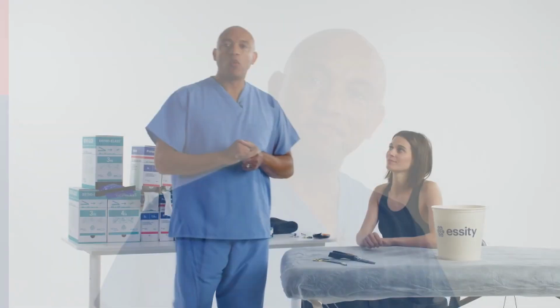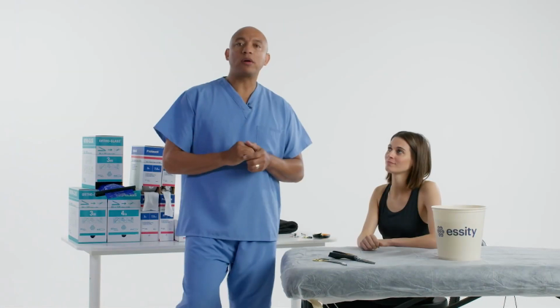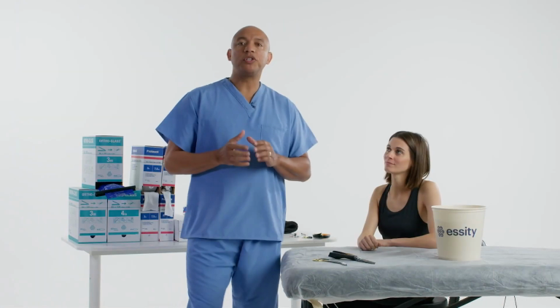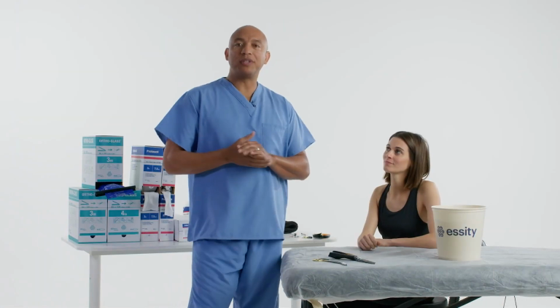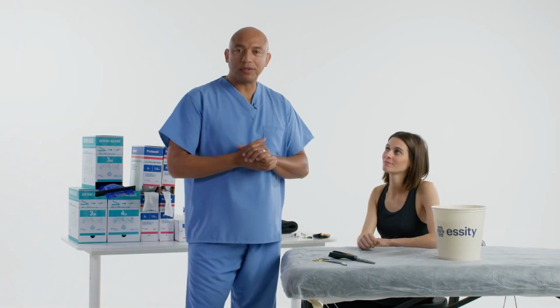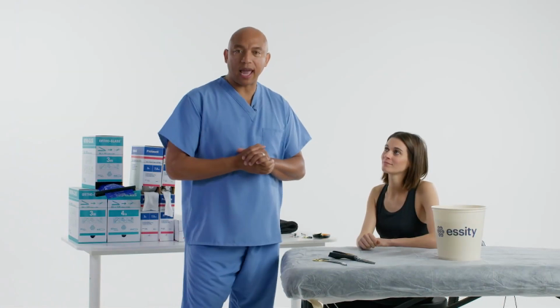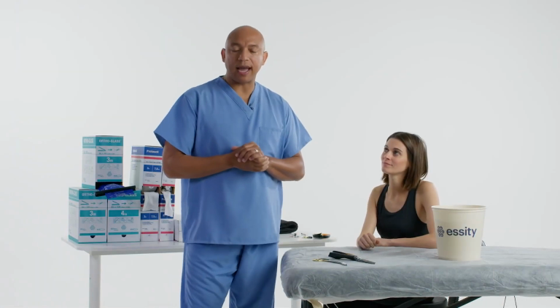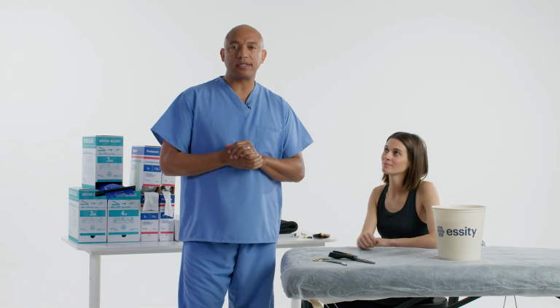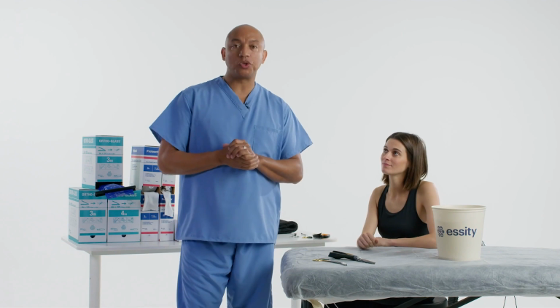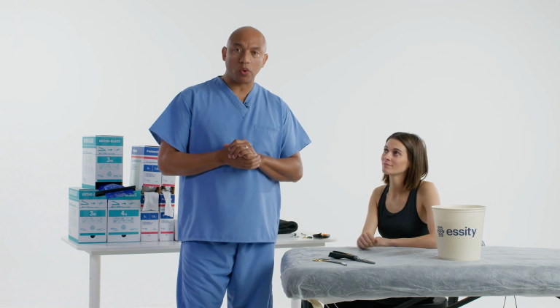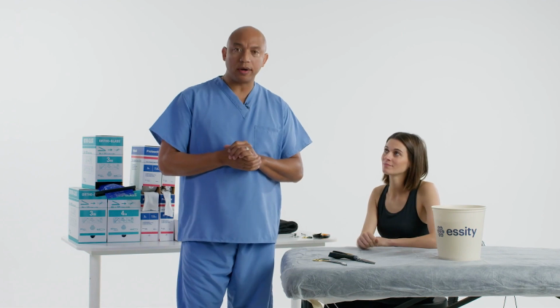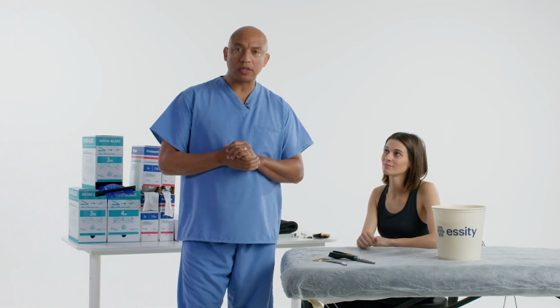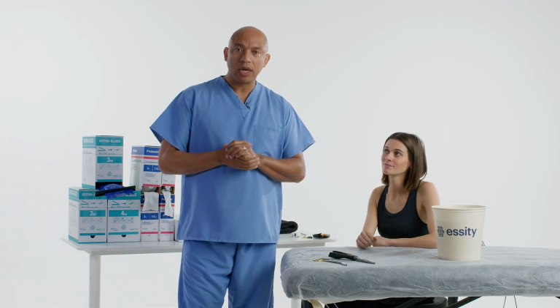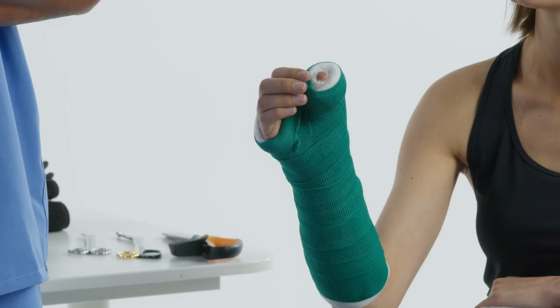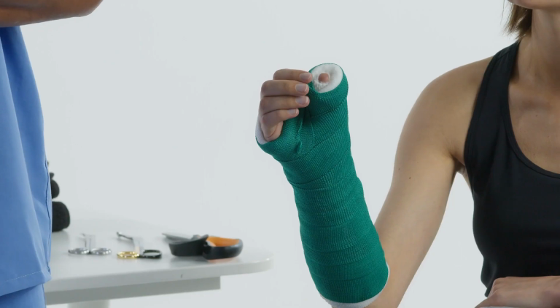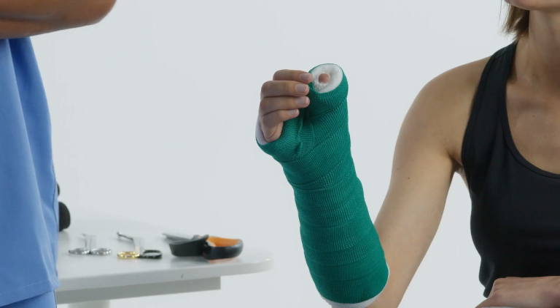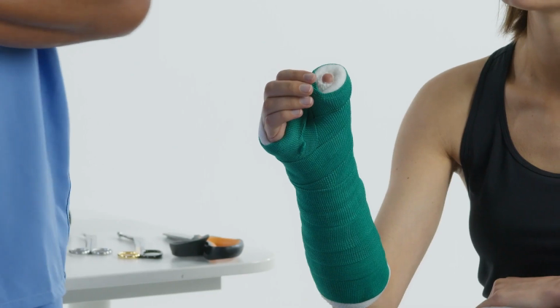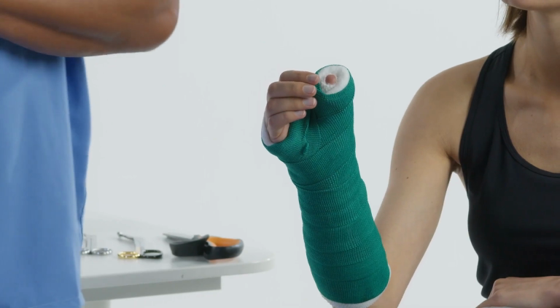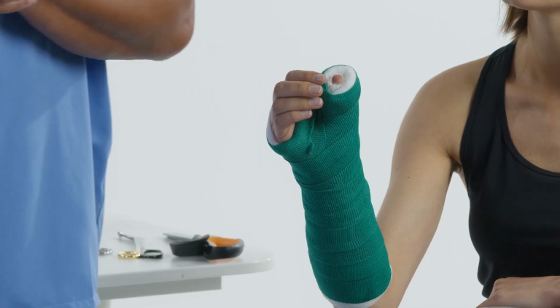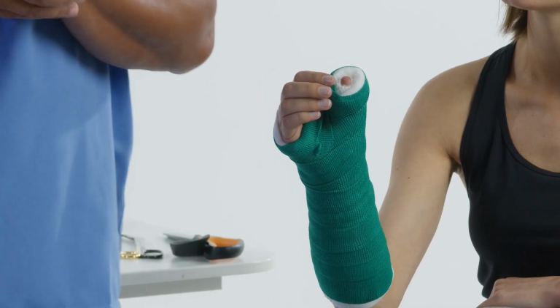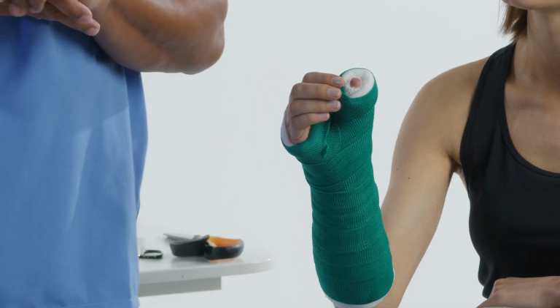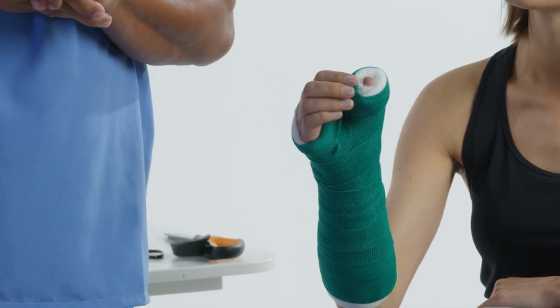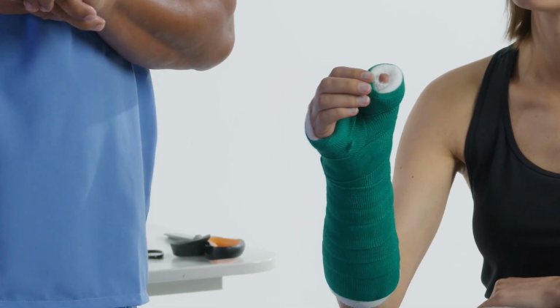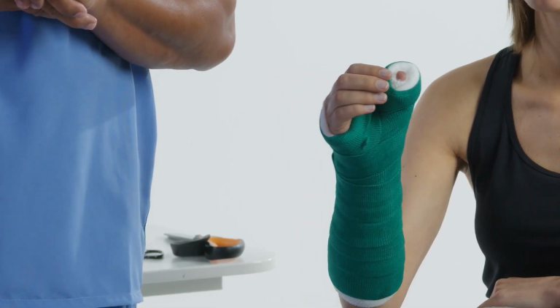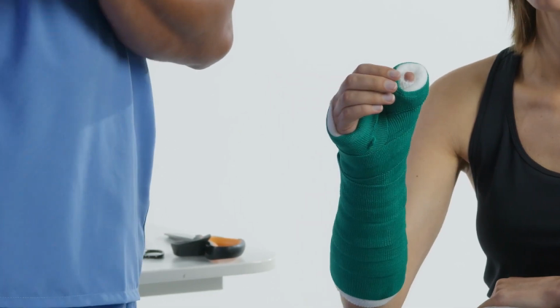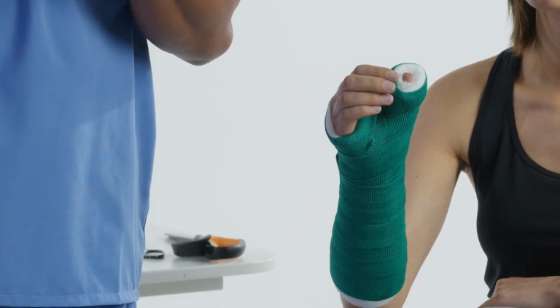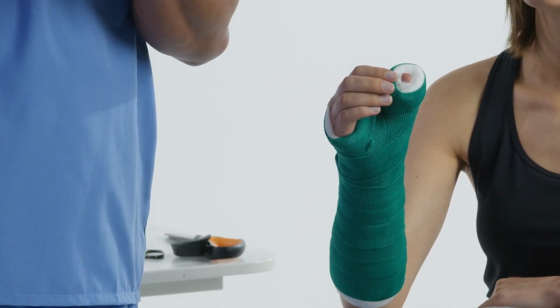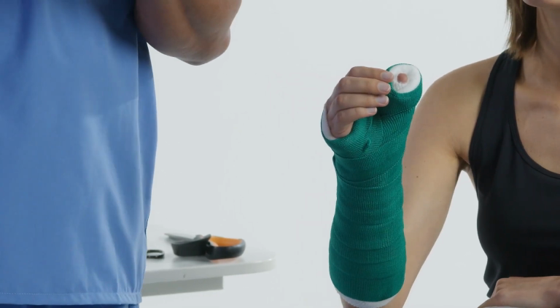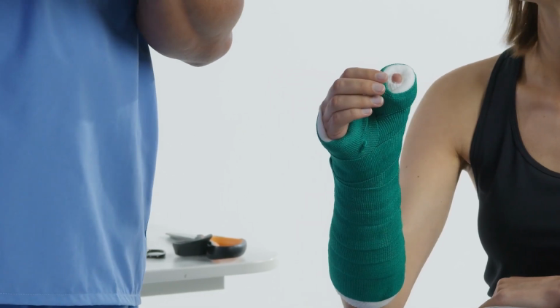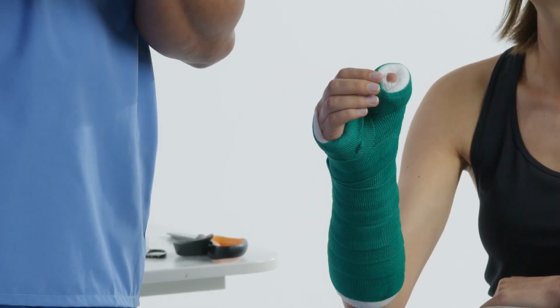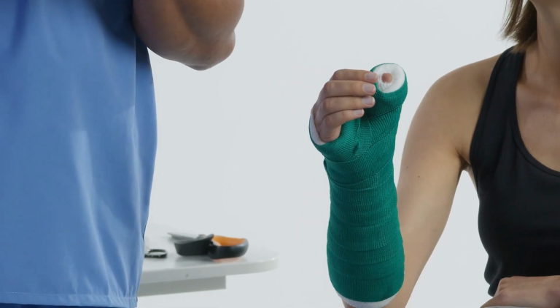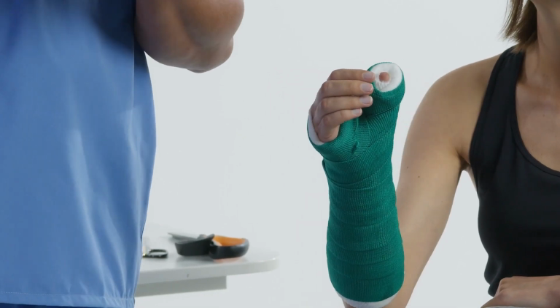Welcome to Deltacast Tutorials. Today I'm going to be applying a thumb spica non-removable.